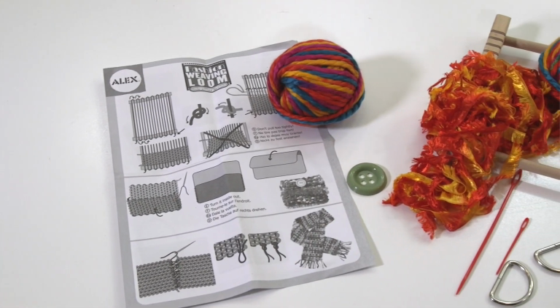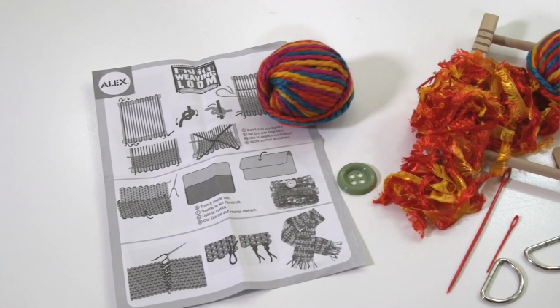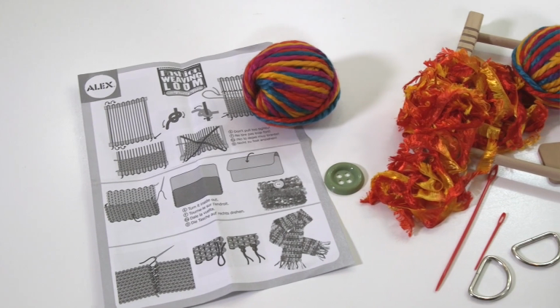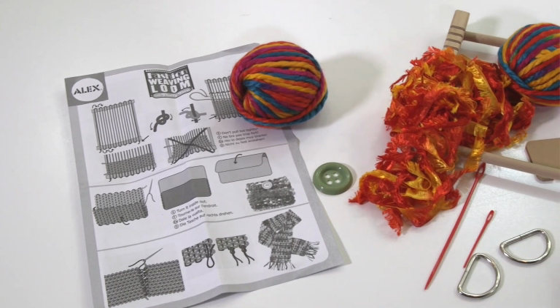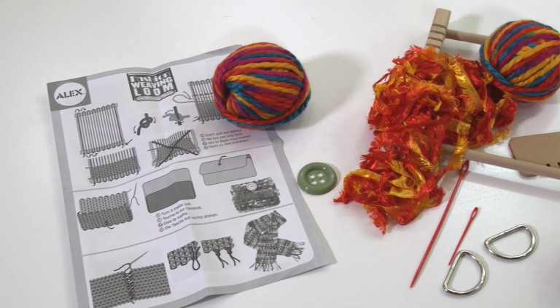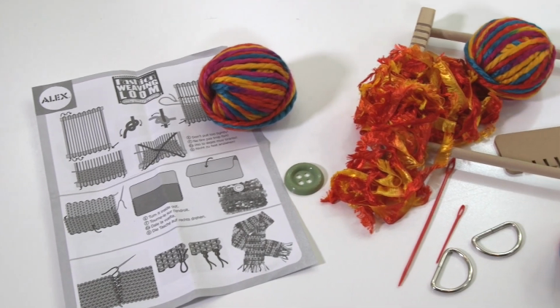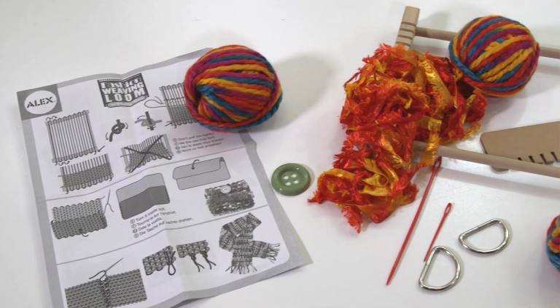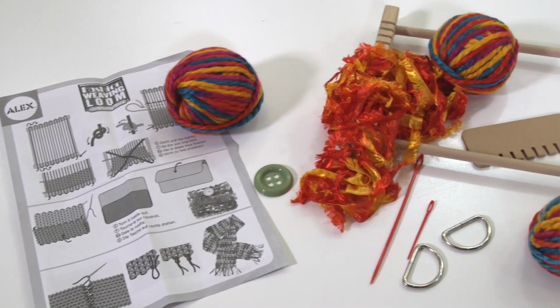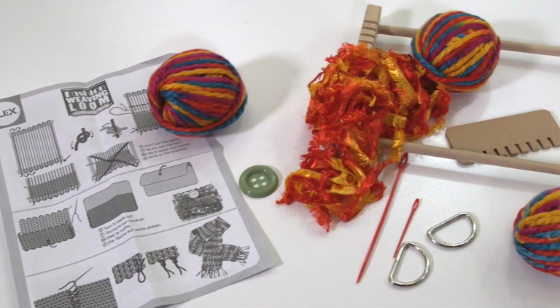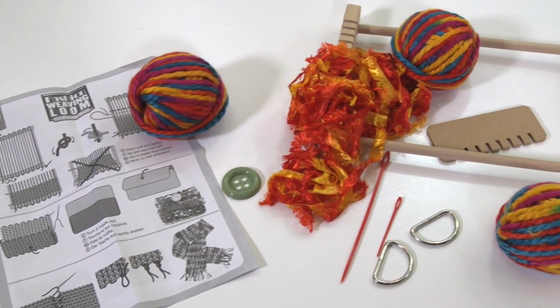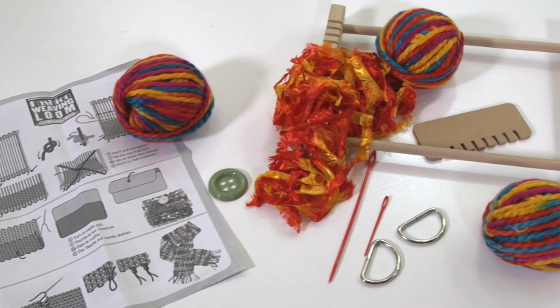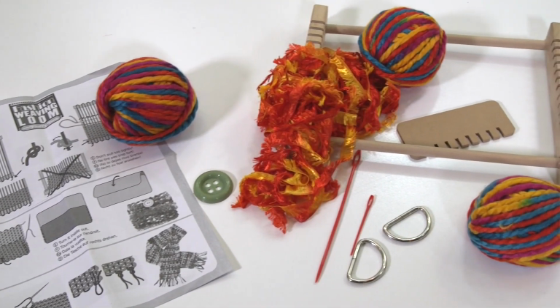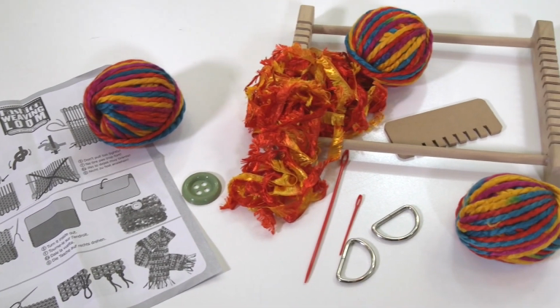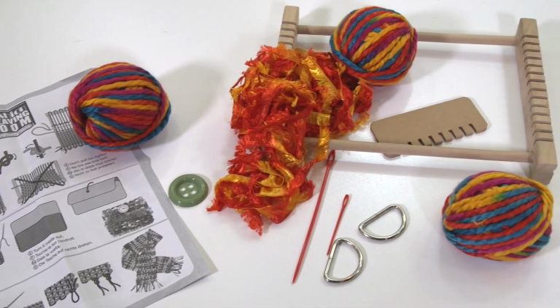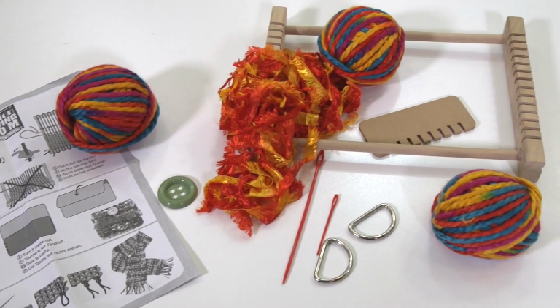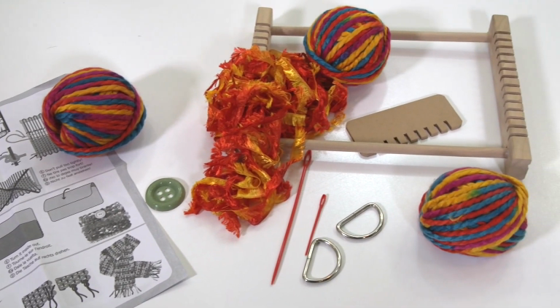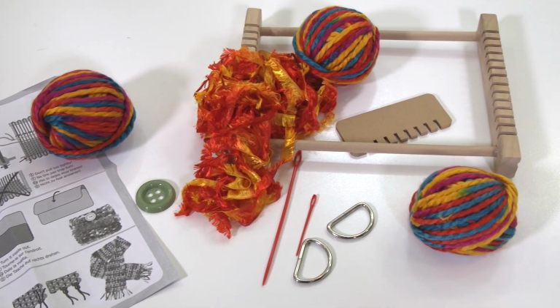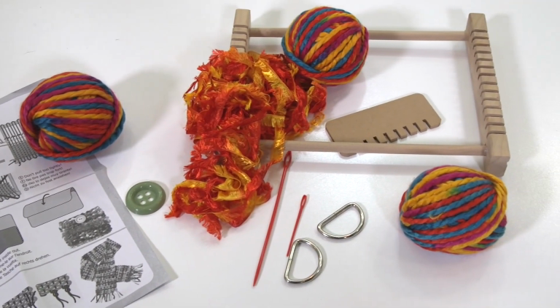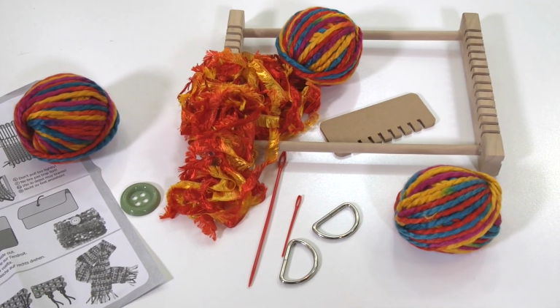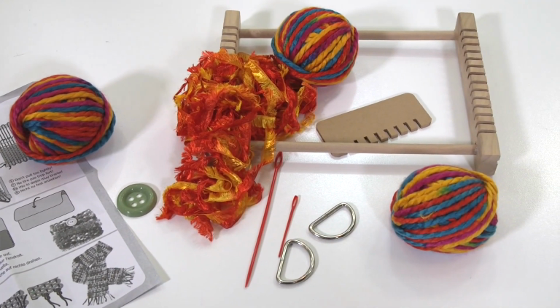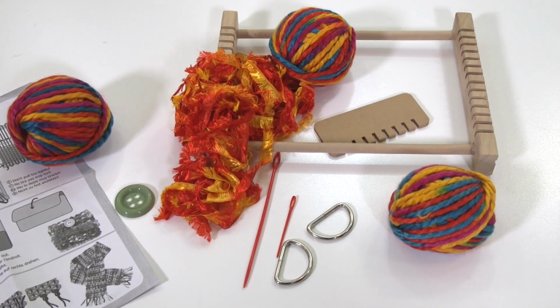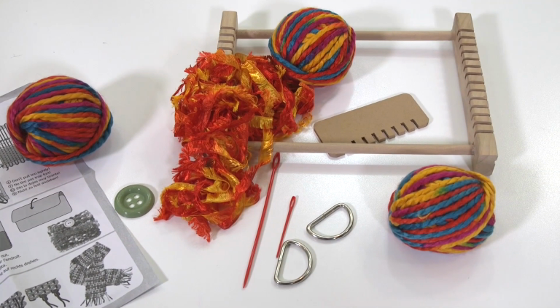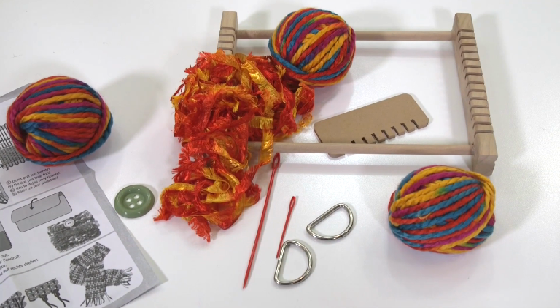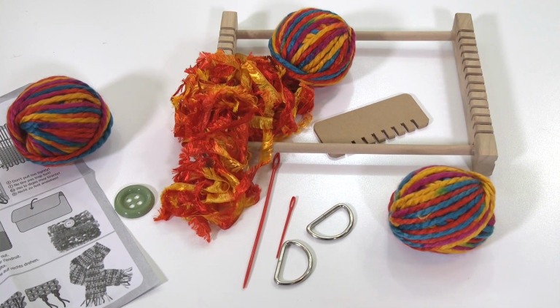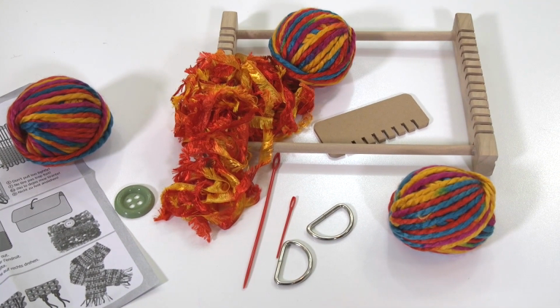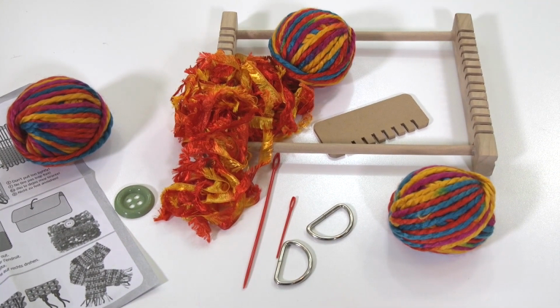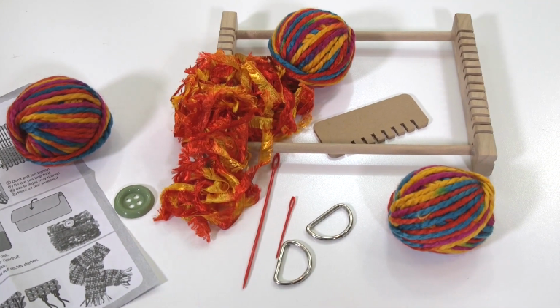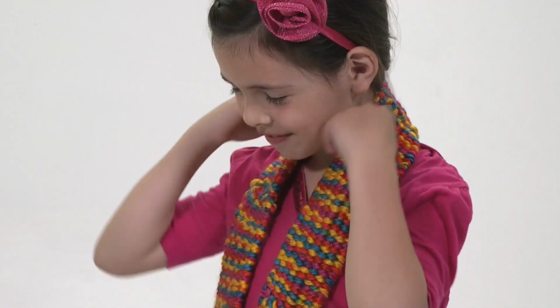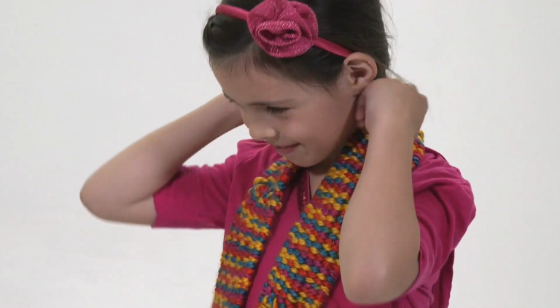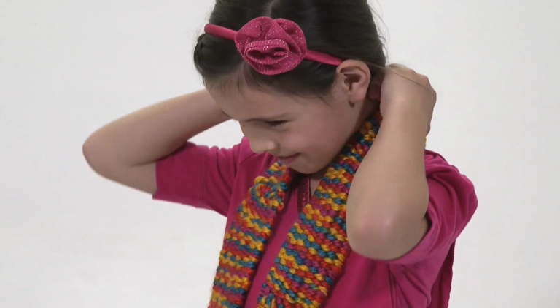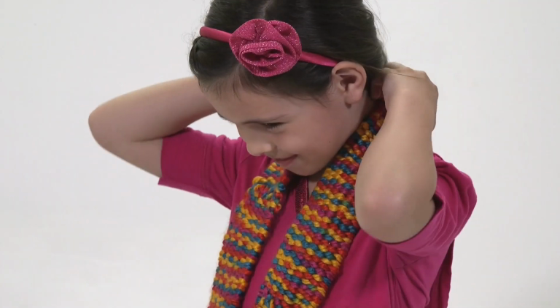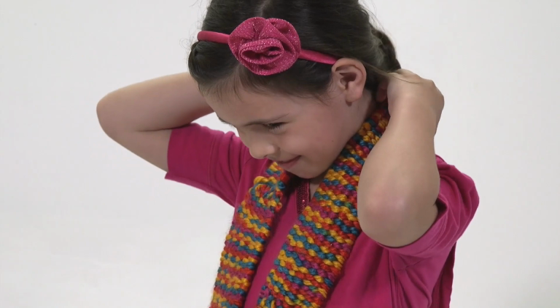stitching needle, weaving loom, weaving needle, loom comb and instructions.